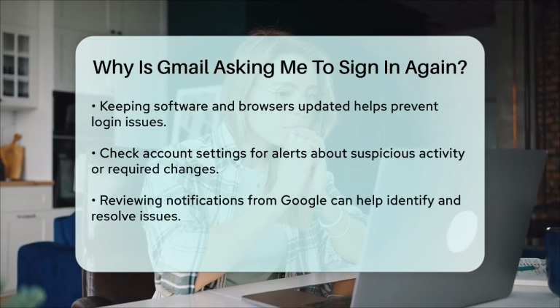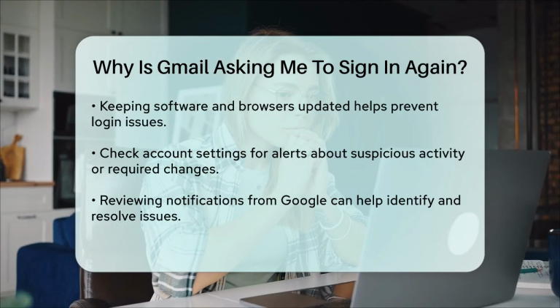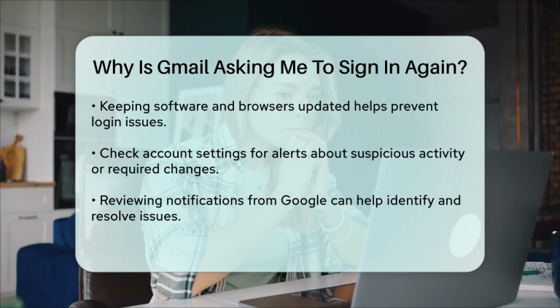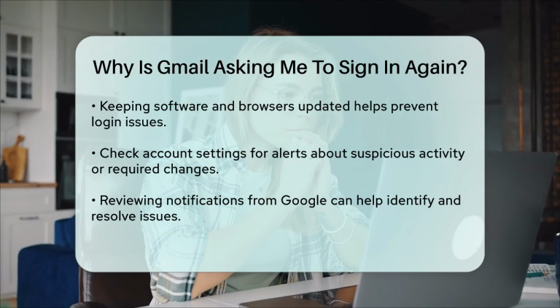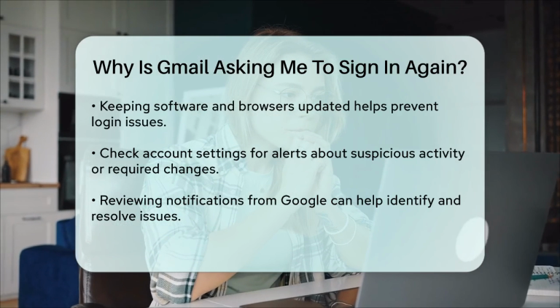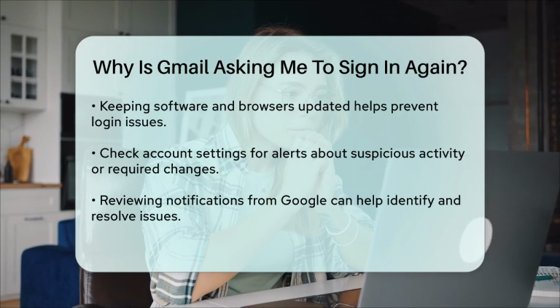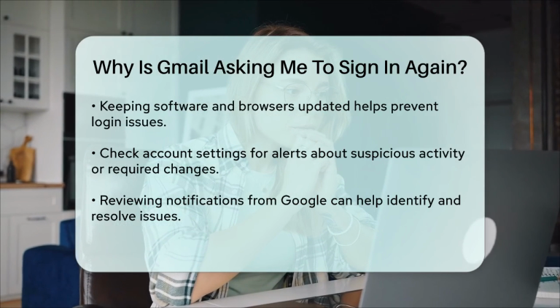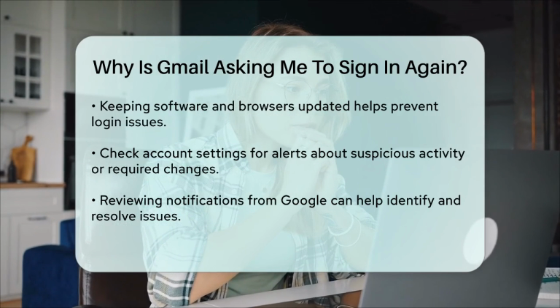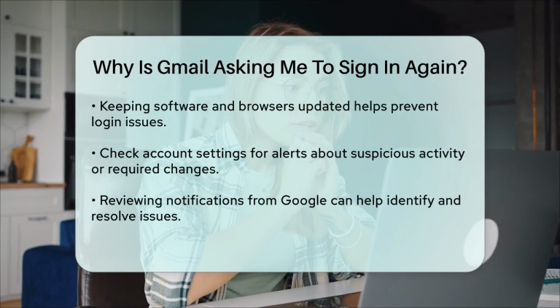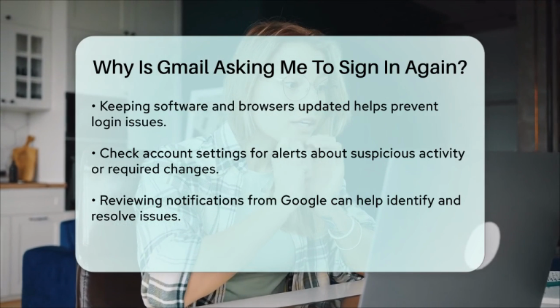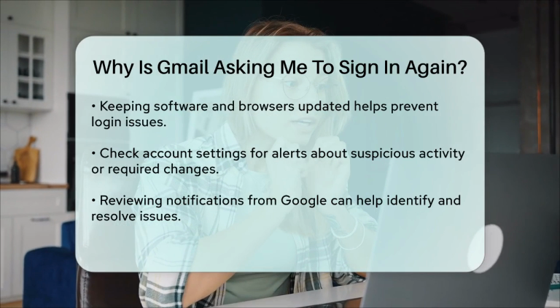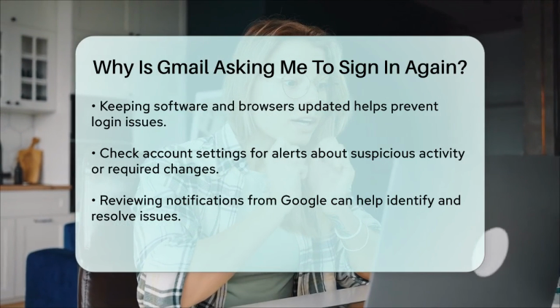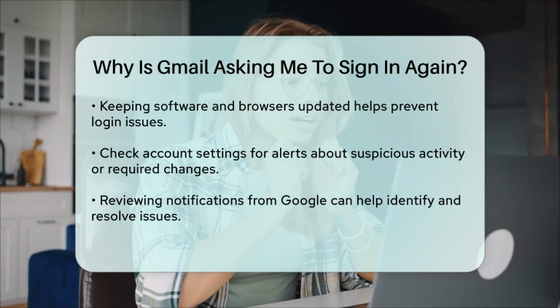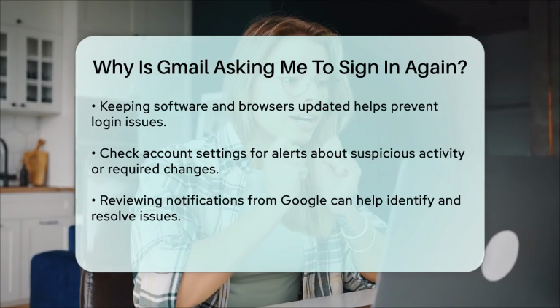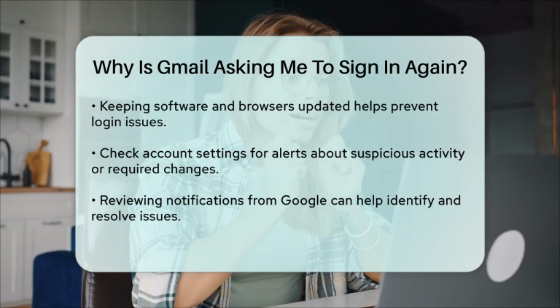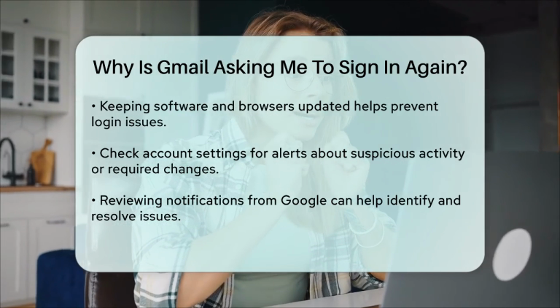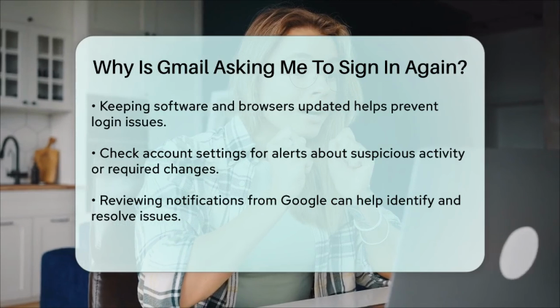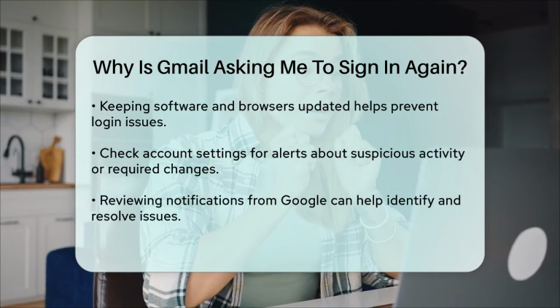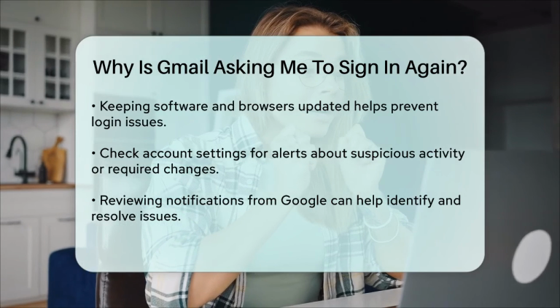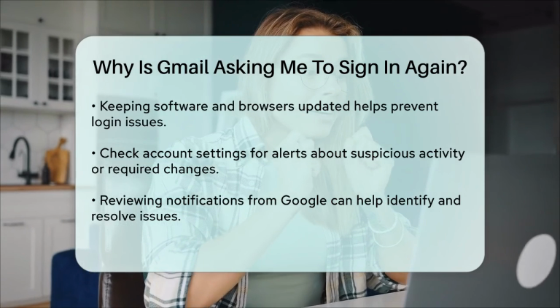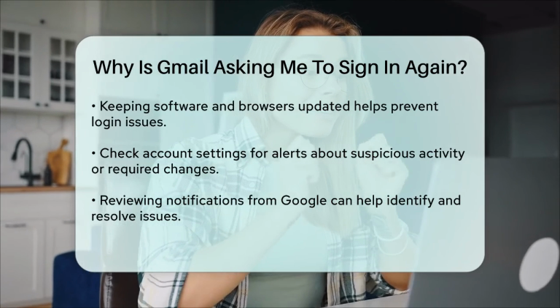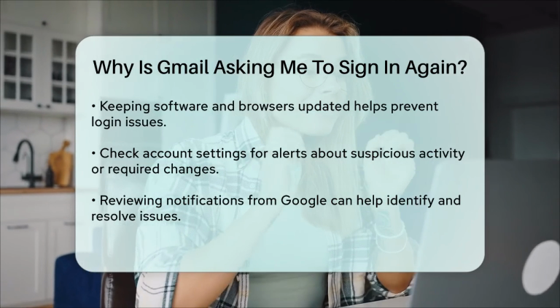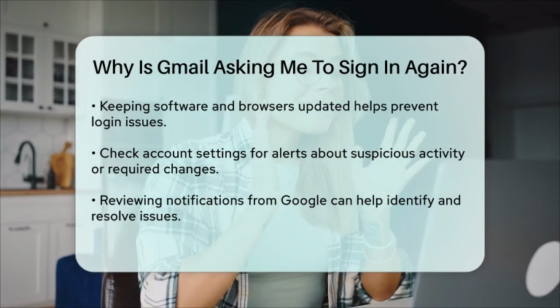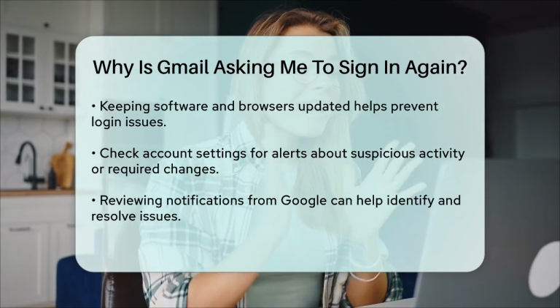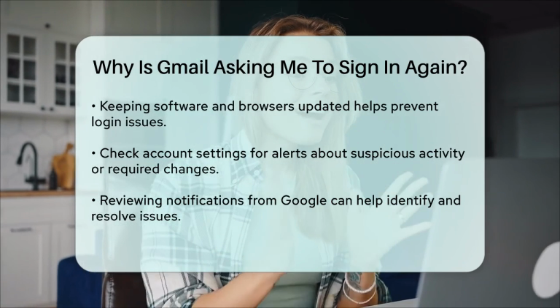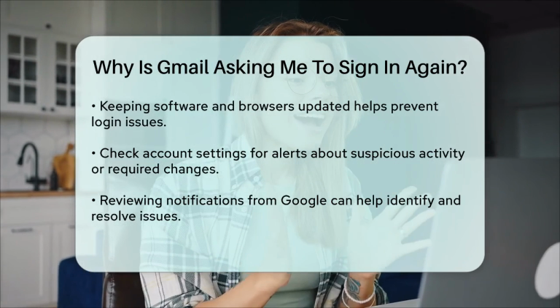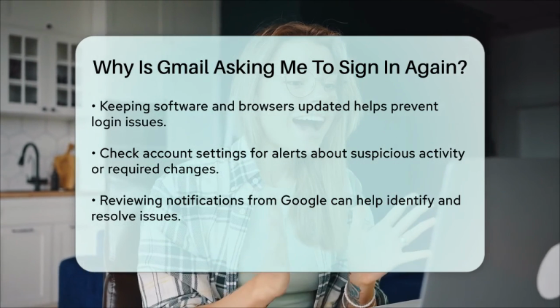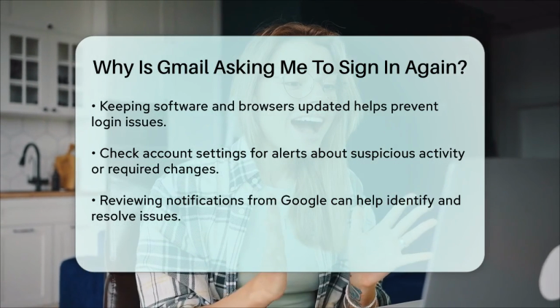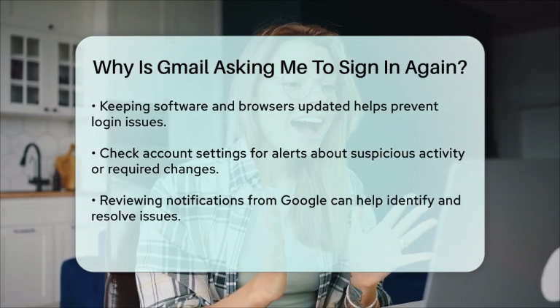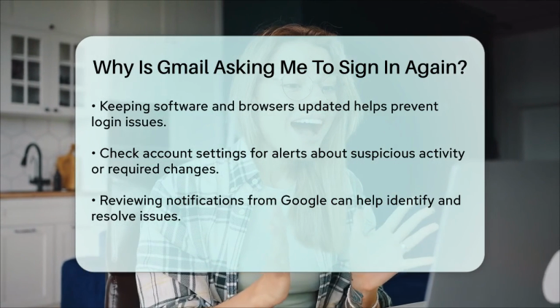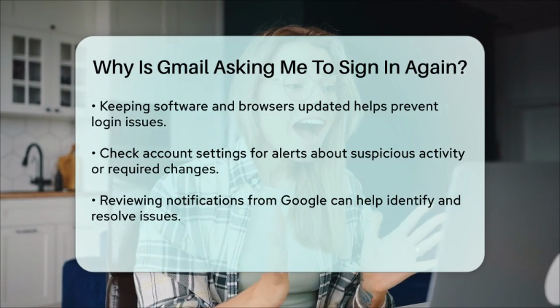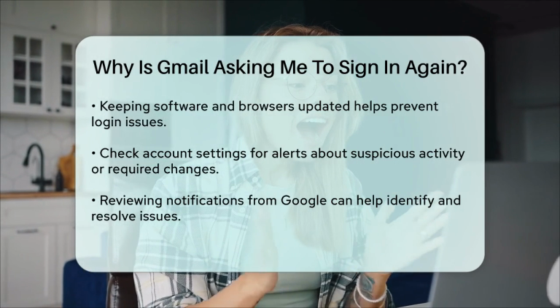By understanding these reasons and taking the necessary steps, you can minimize the frequency of being asked to sign in again and ensure your Gmail account remains secure and accessible.